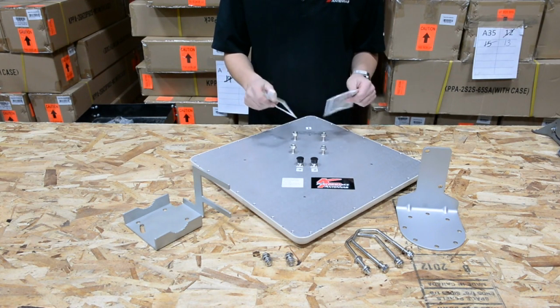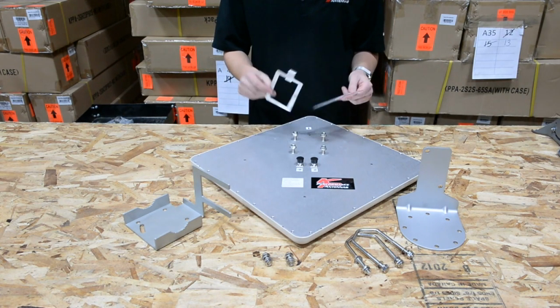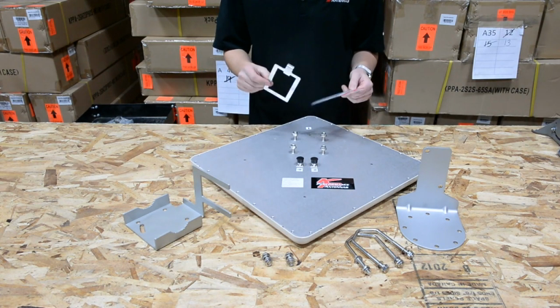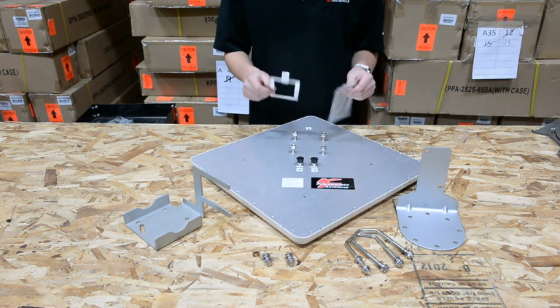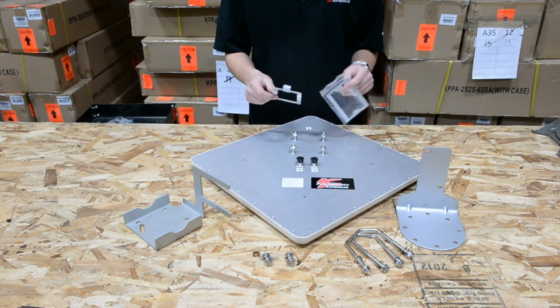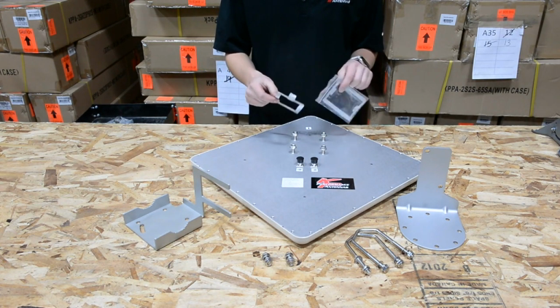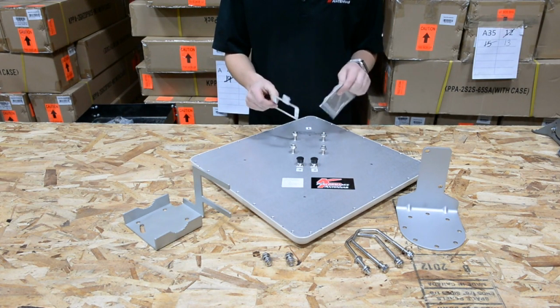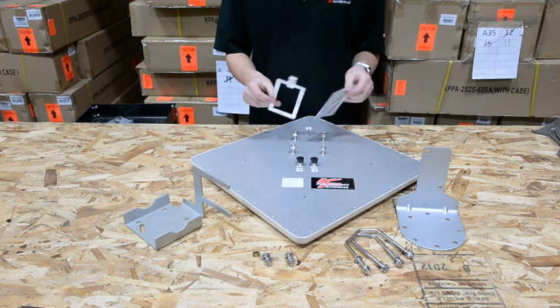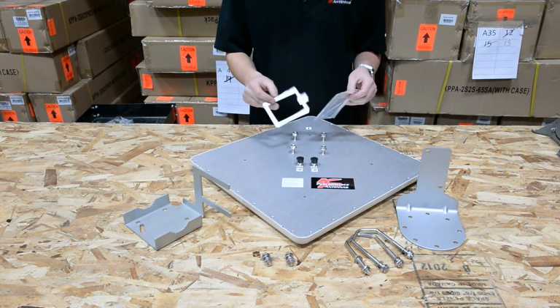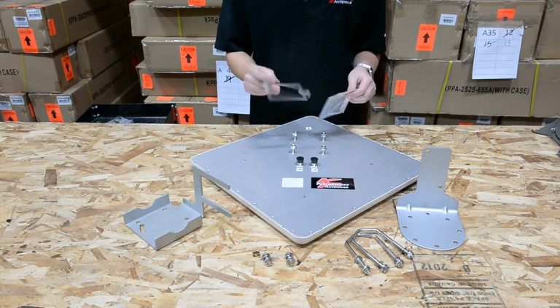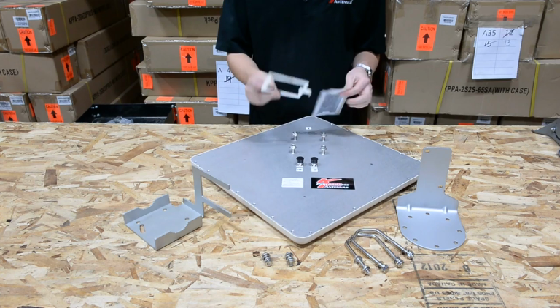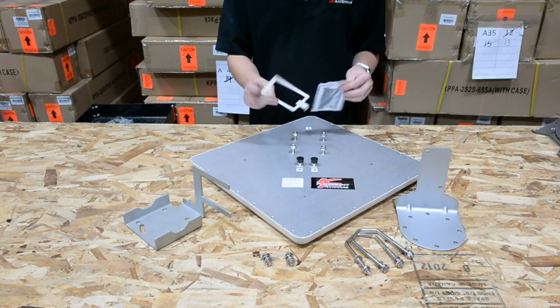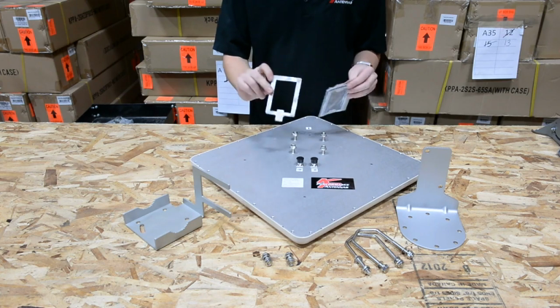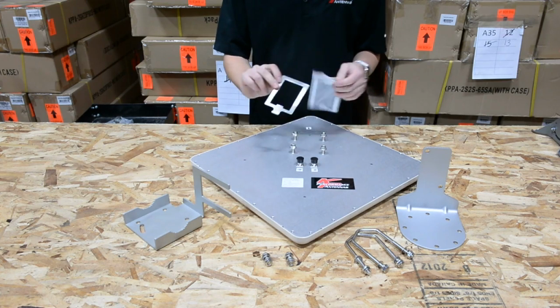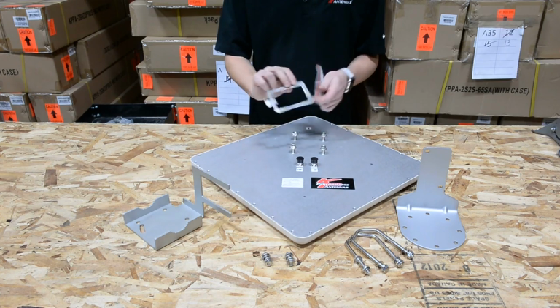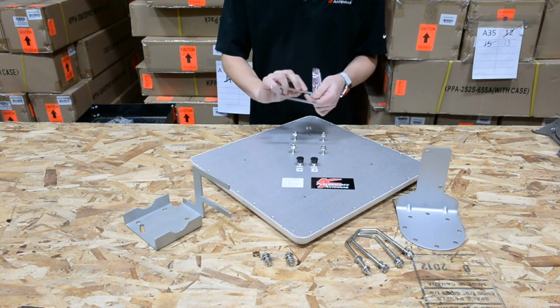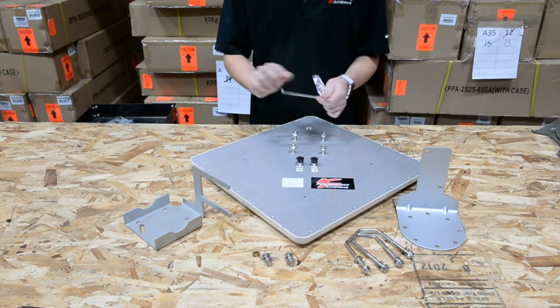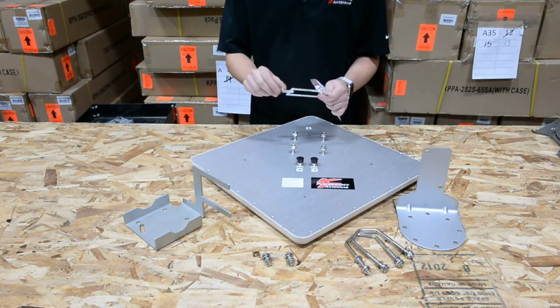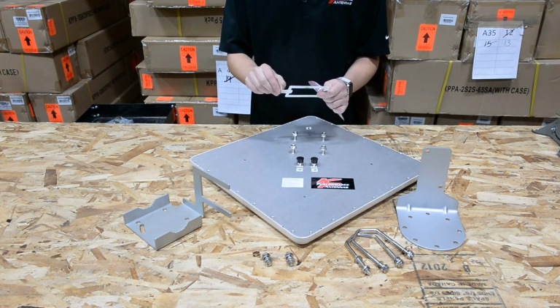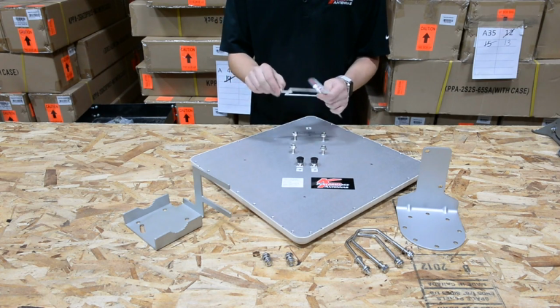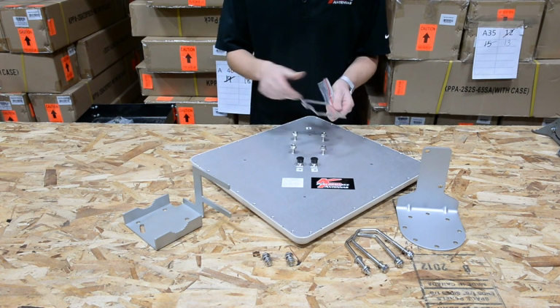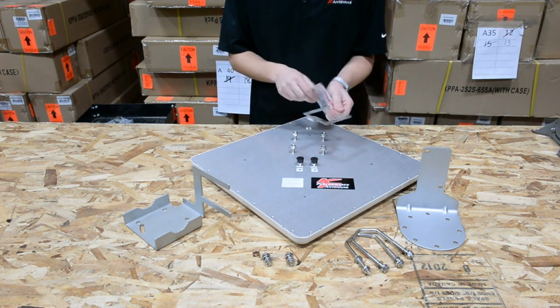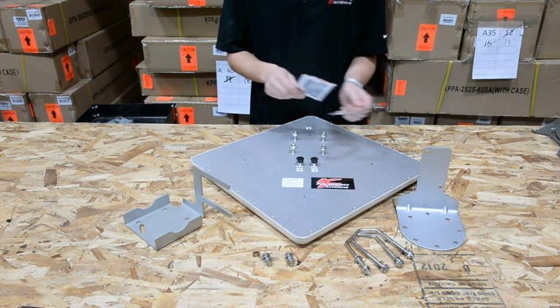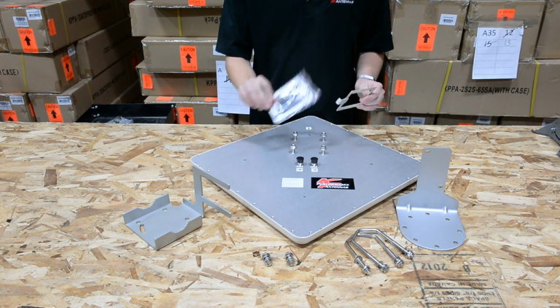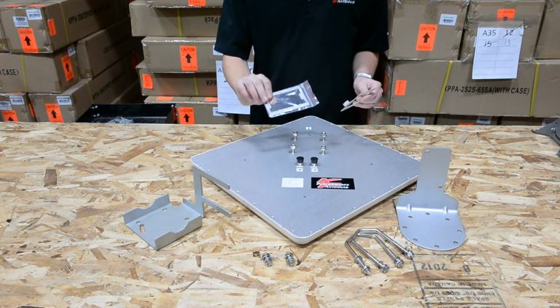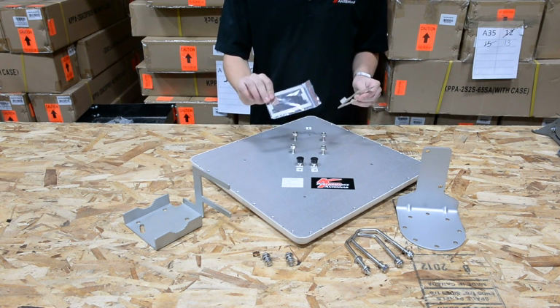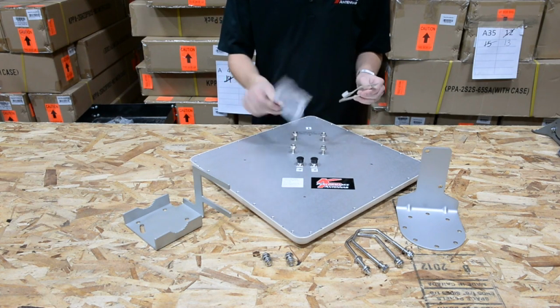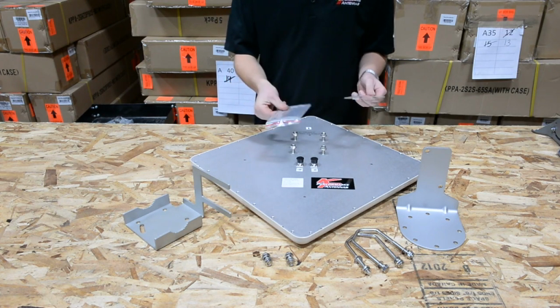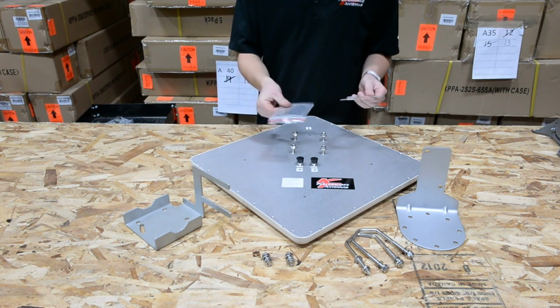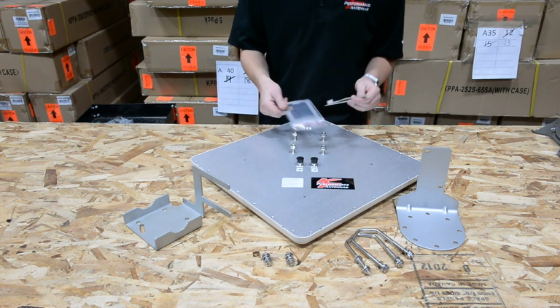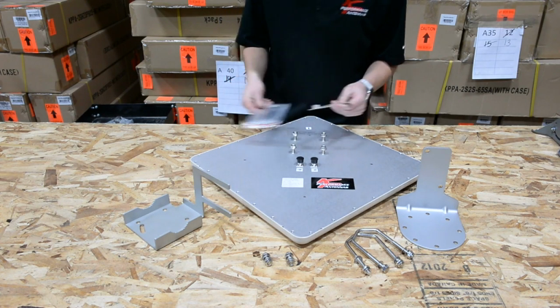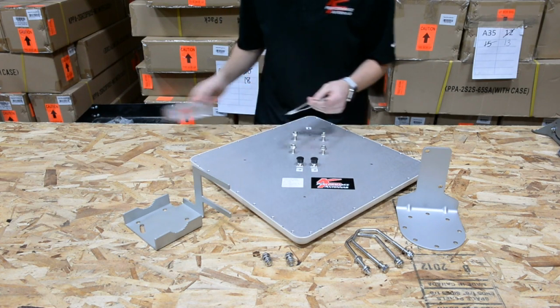For best performance we recommend using this mounting plate — it has a little tab on it. You can just toss the other one to the side.